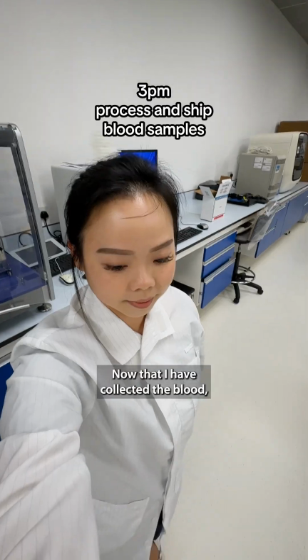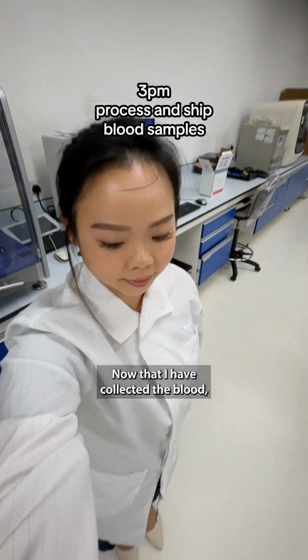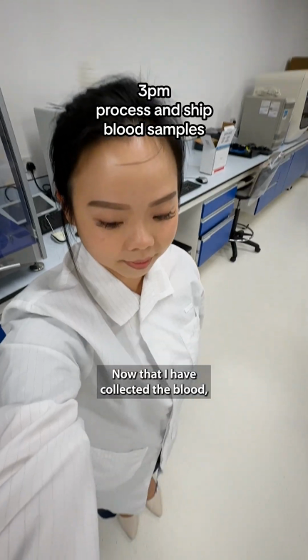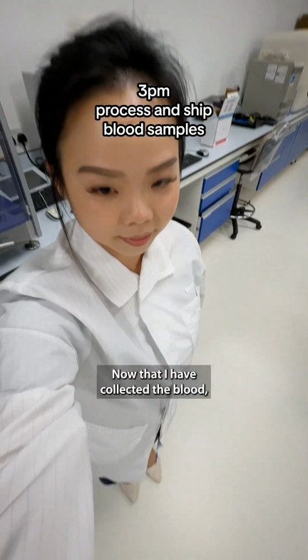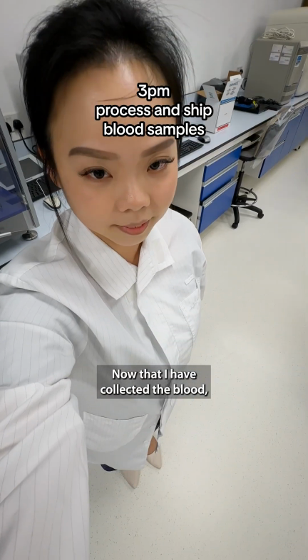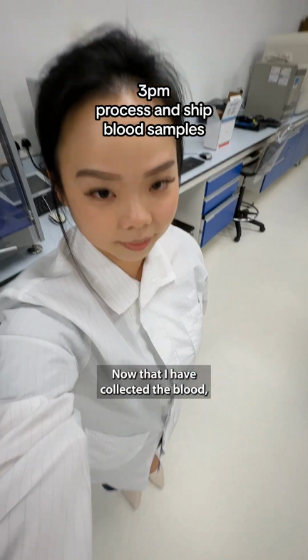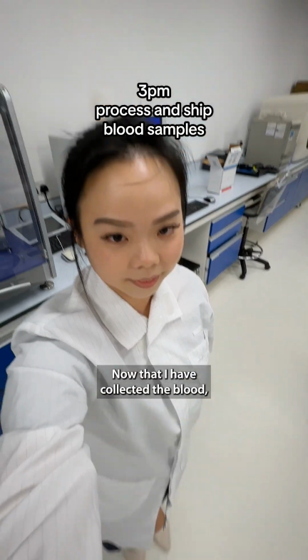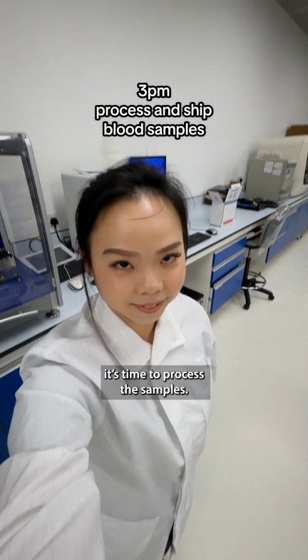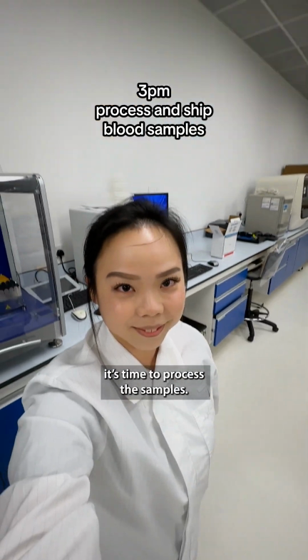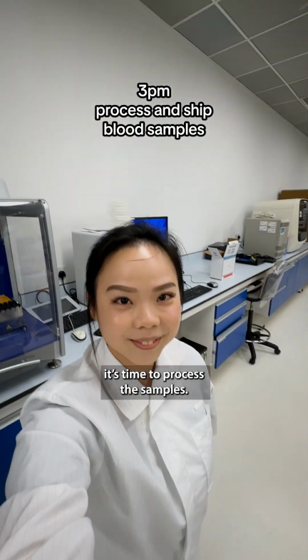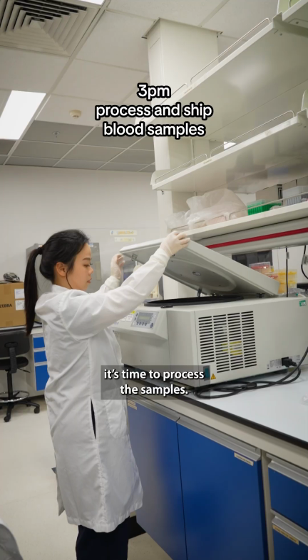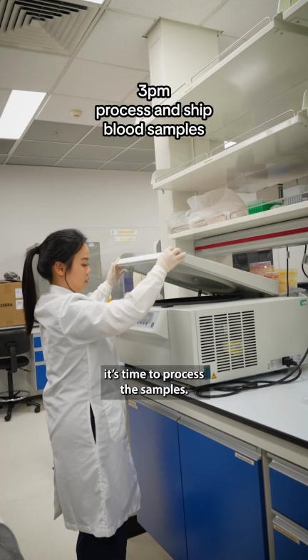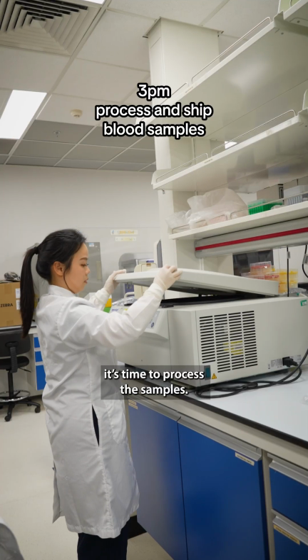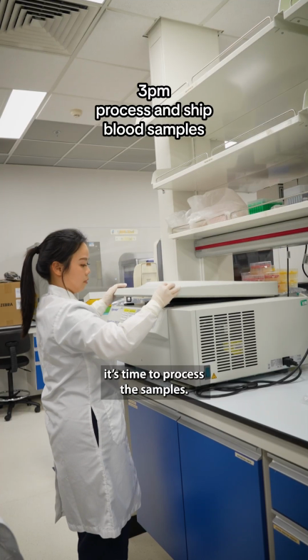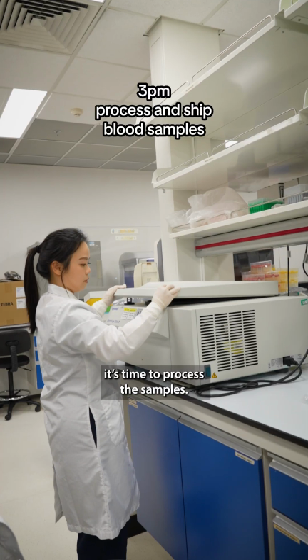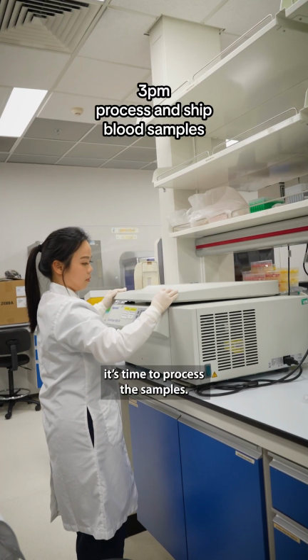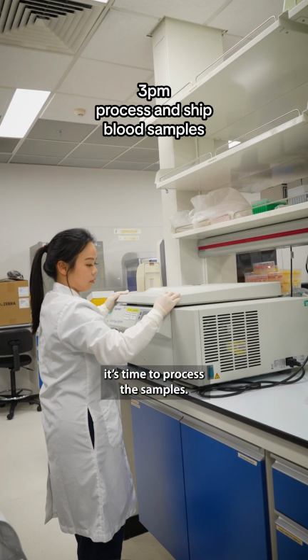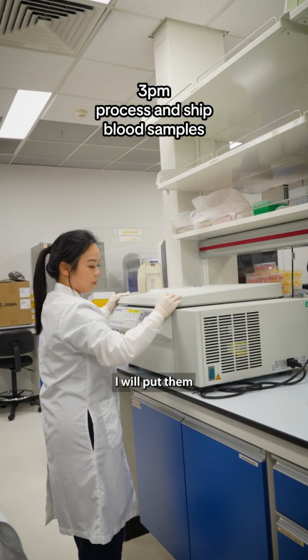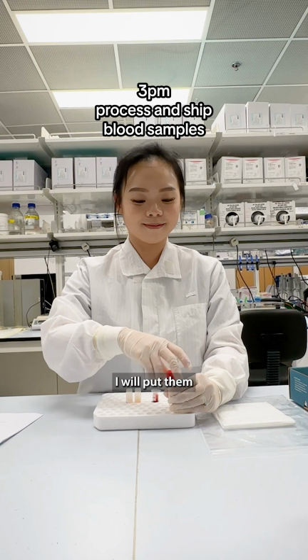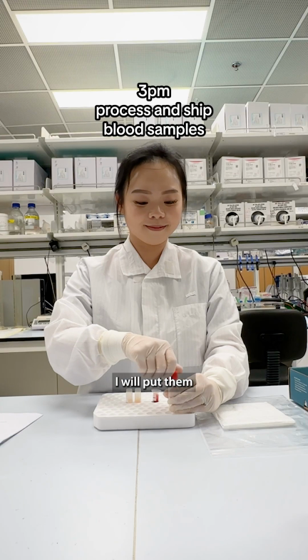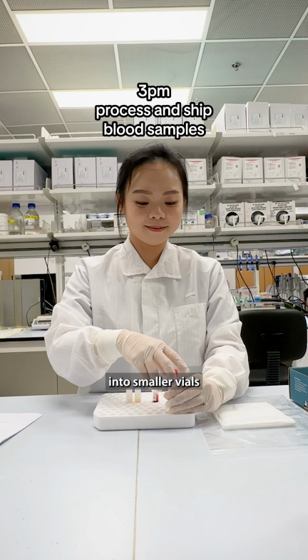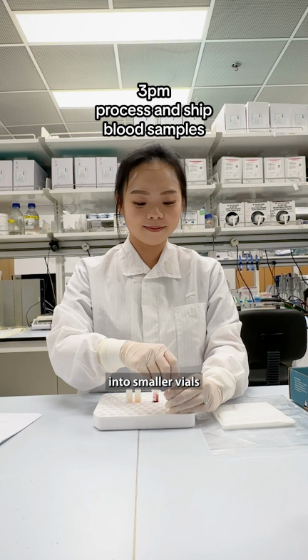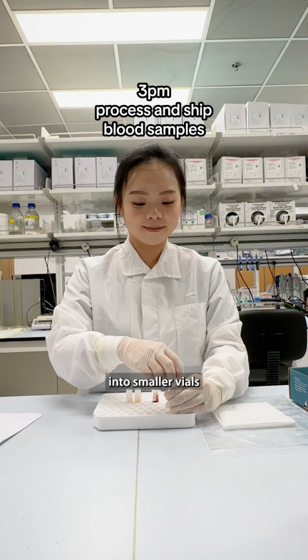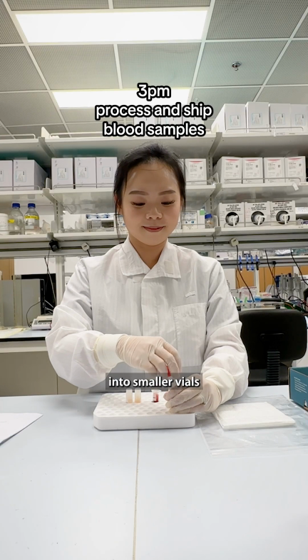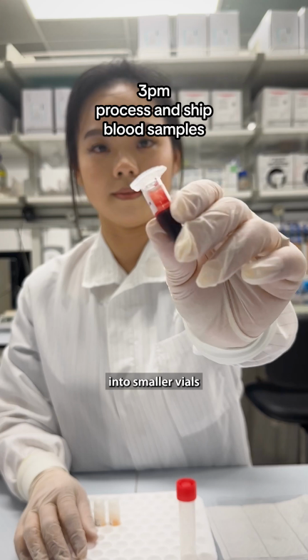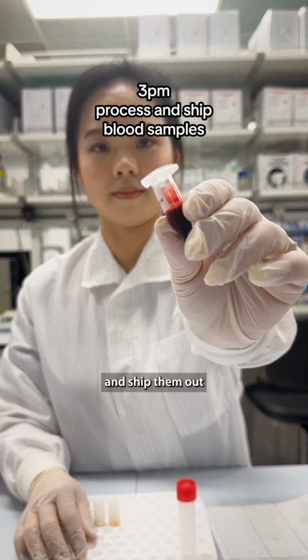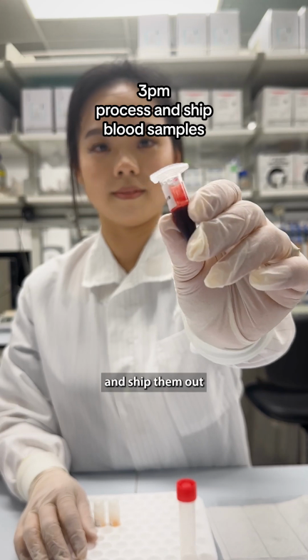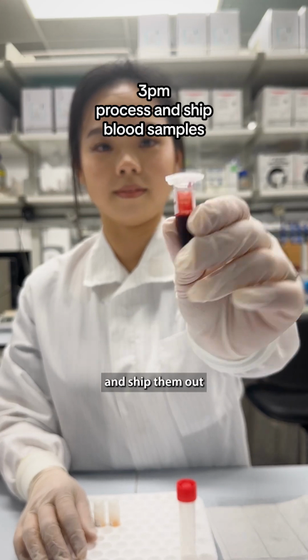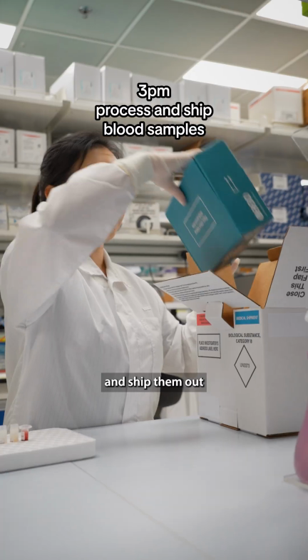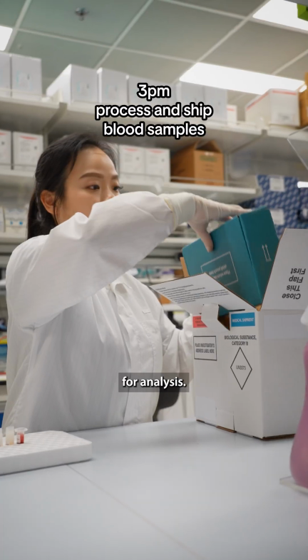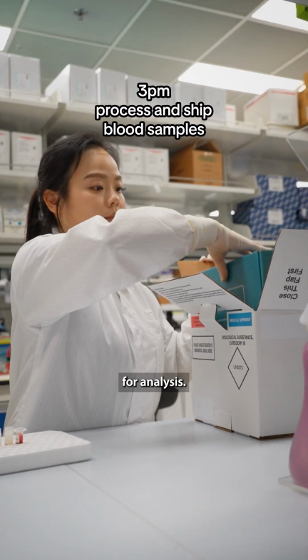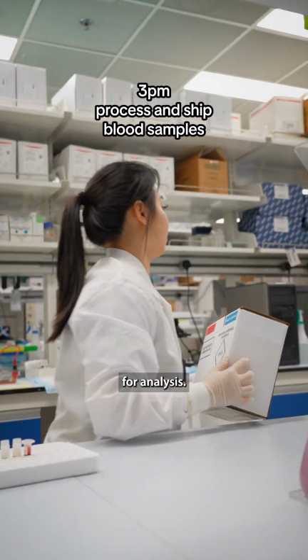Now that I've collected the blood, it's time to process the samples. I will put them into smaller vials and ship them out for analysis.